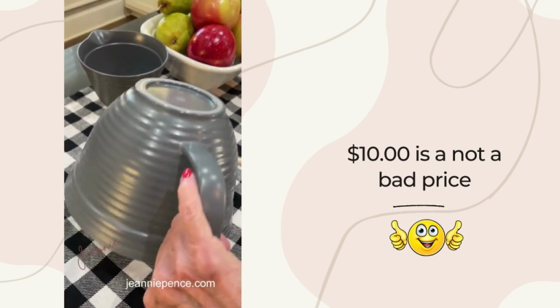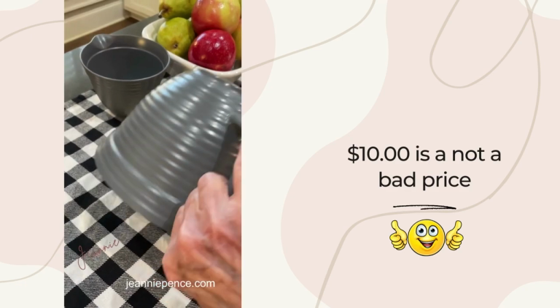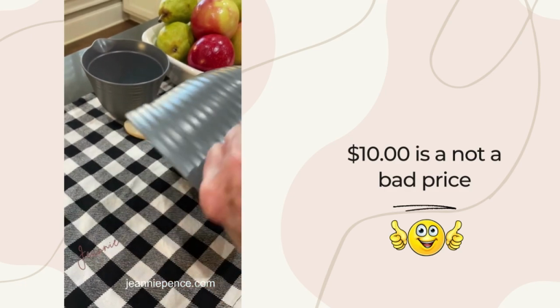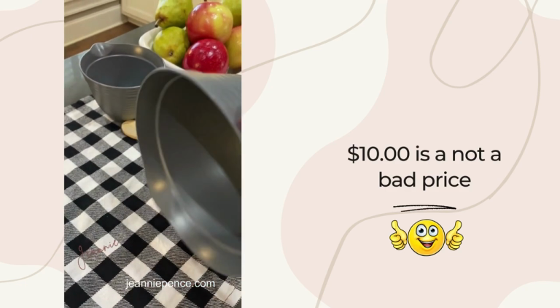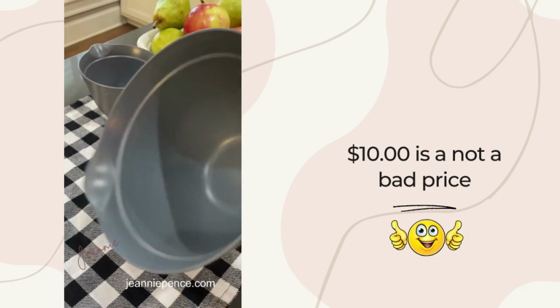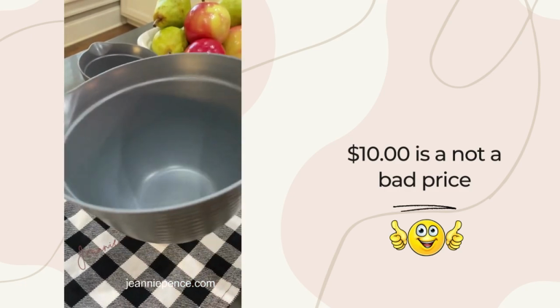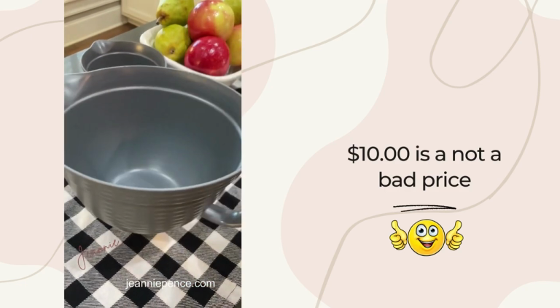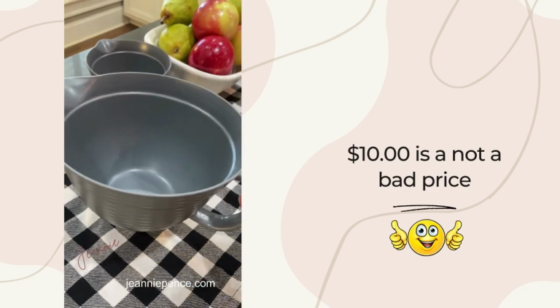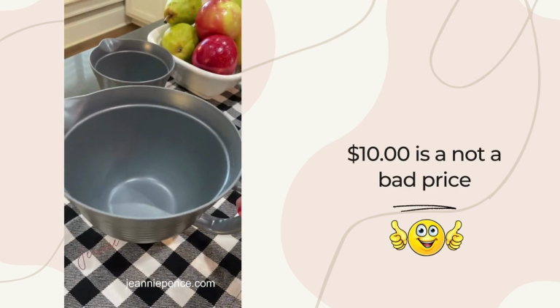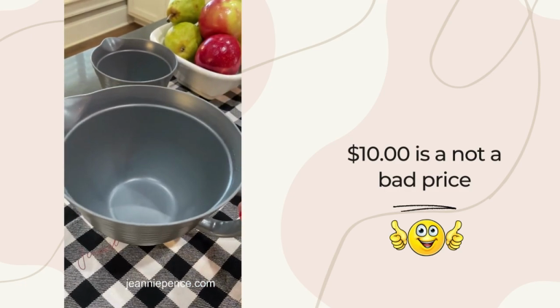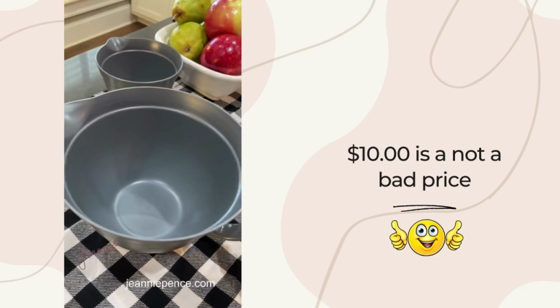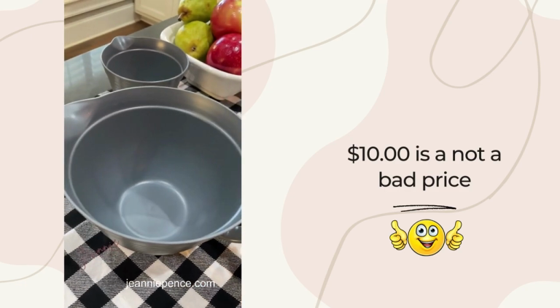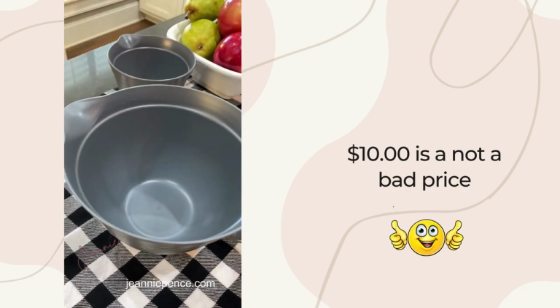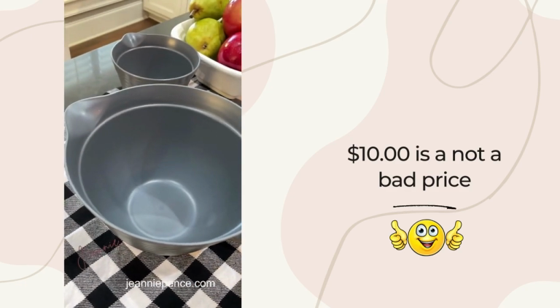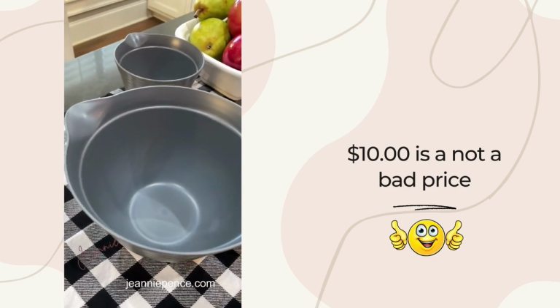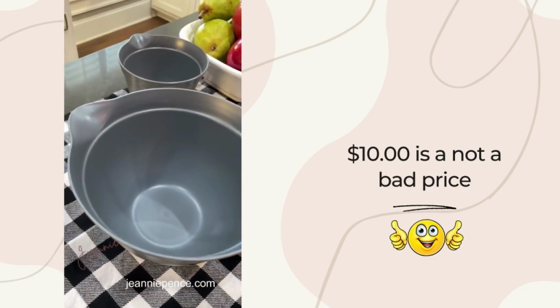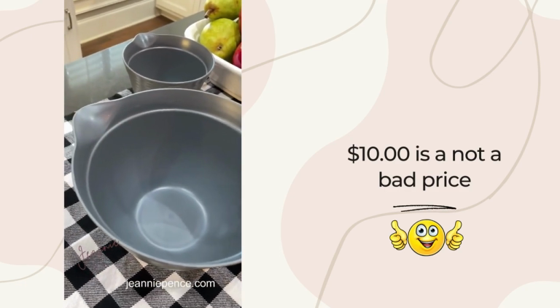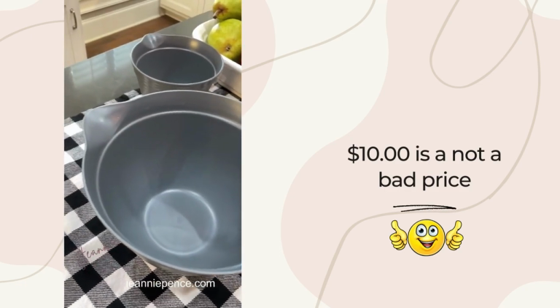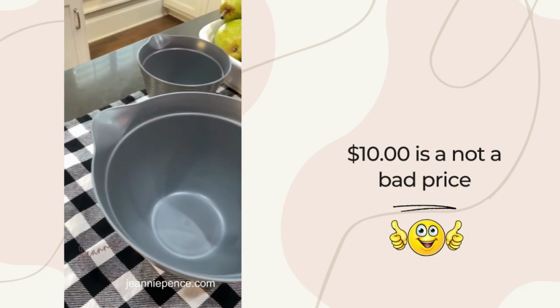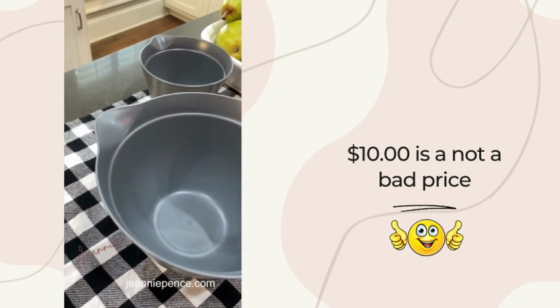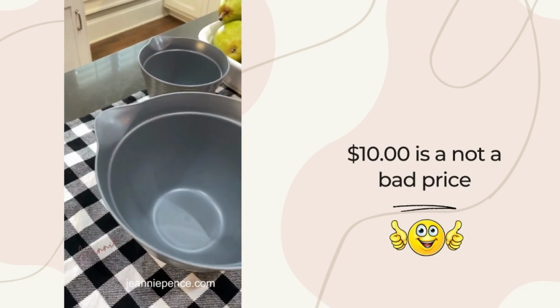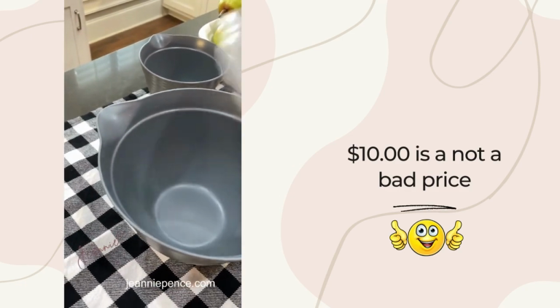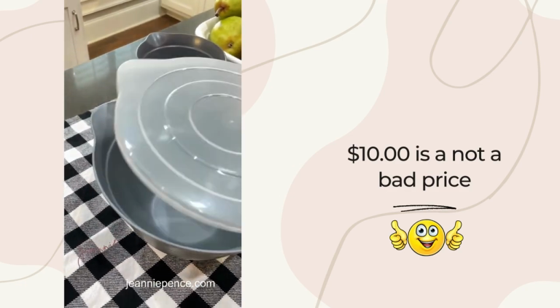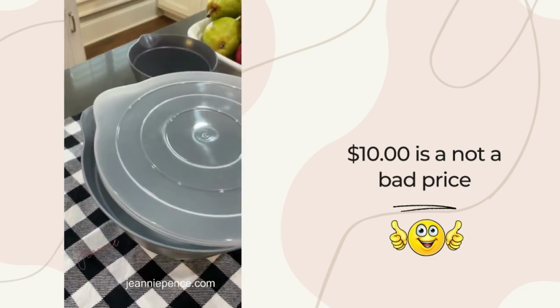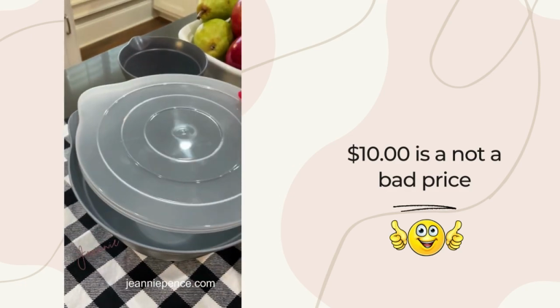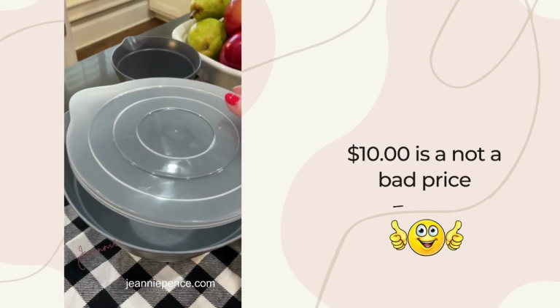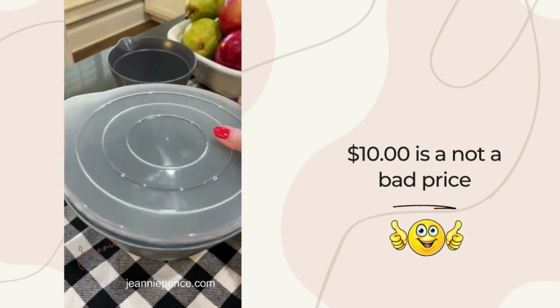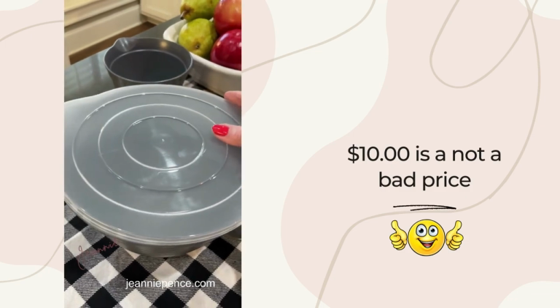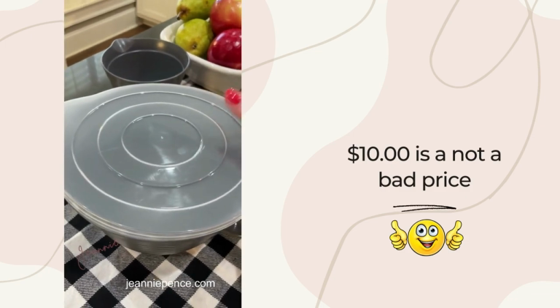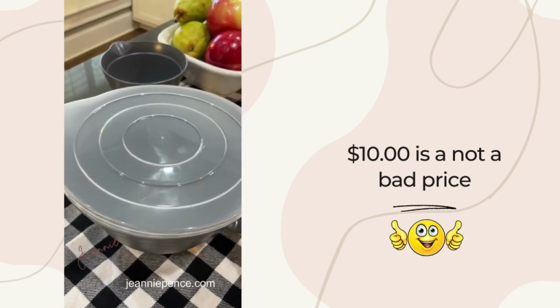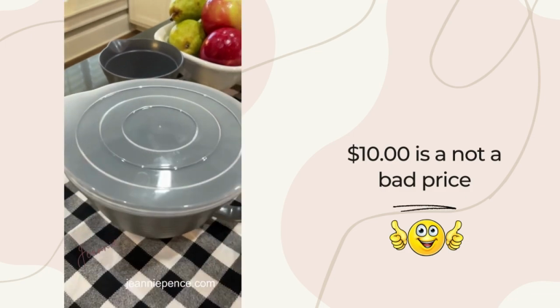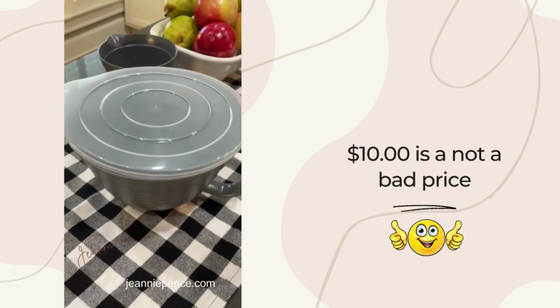Y'all, I don't stay in Walmart every day but when I find something I like, I just wanted to share it. Thanks for watching.